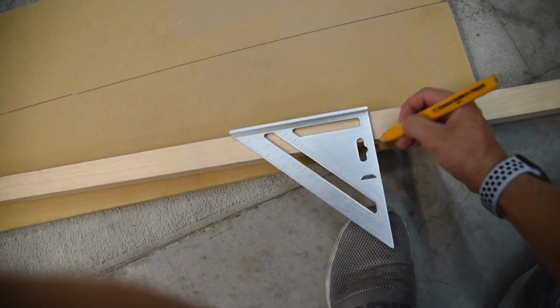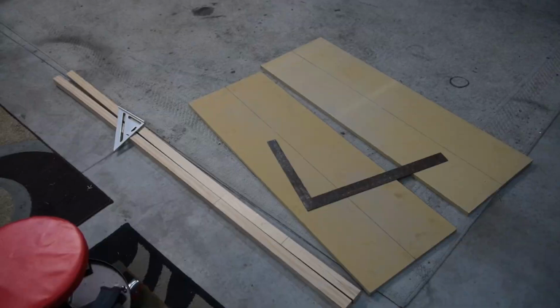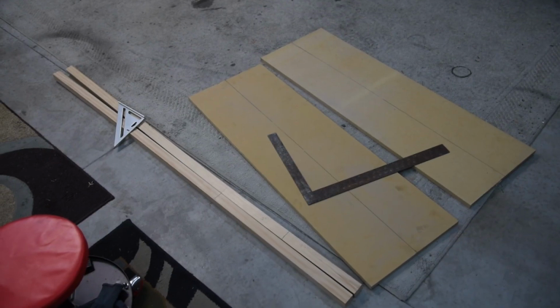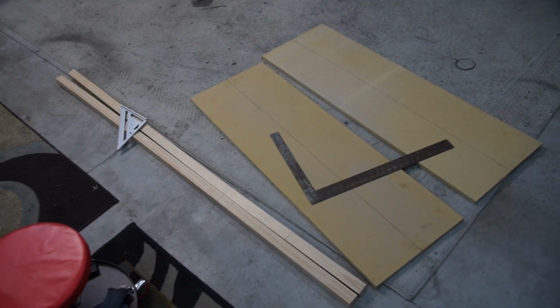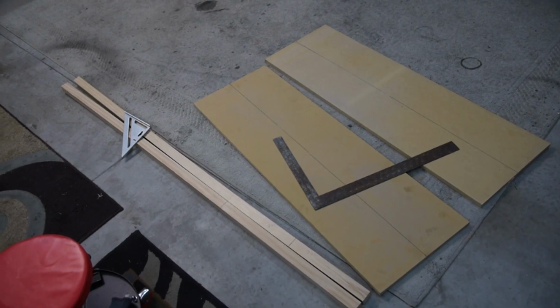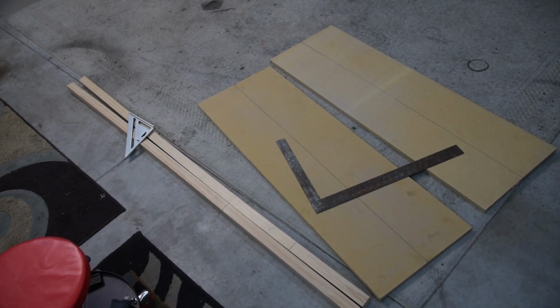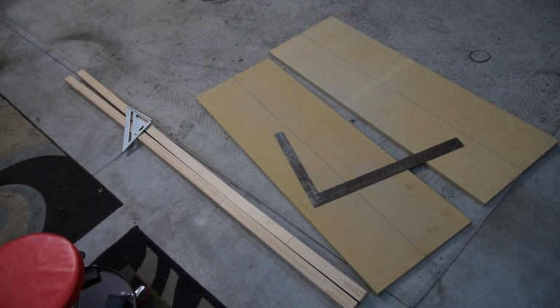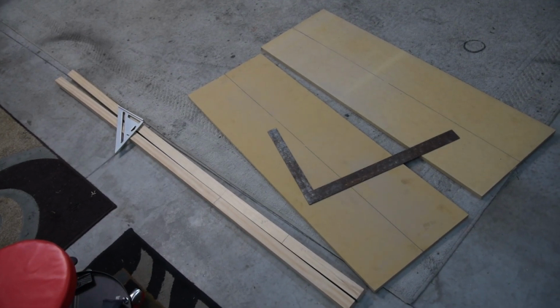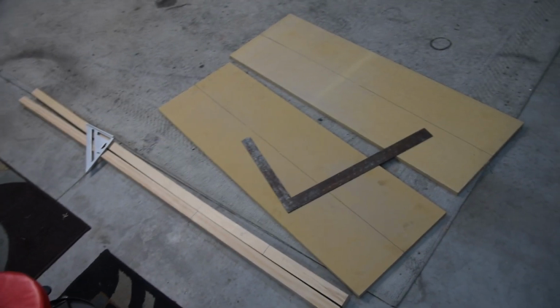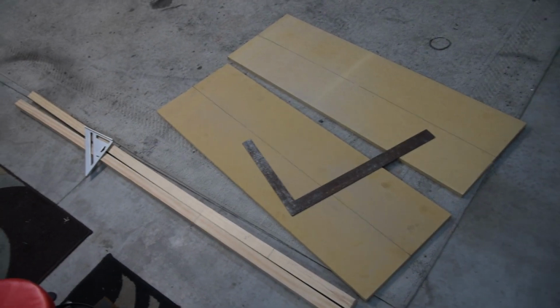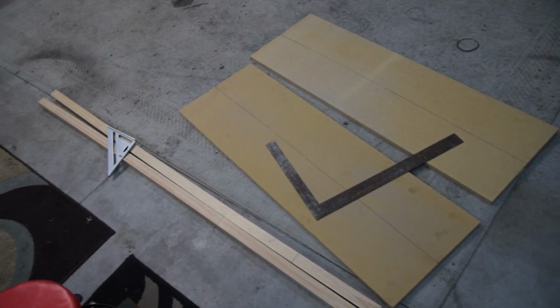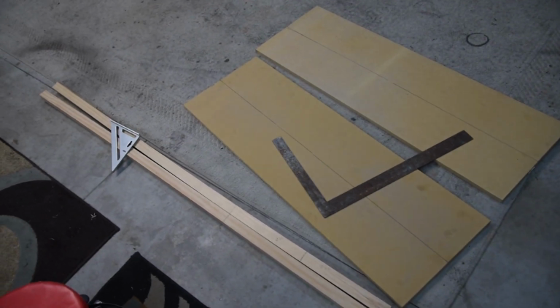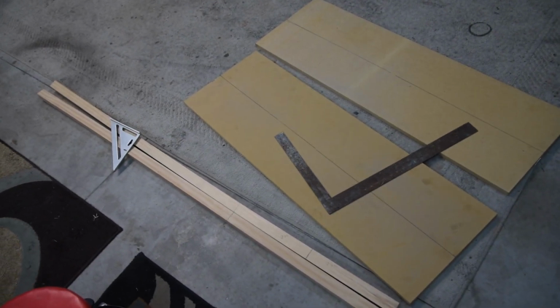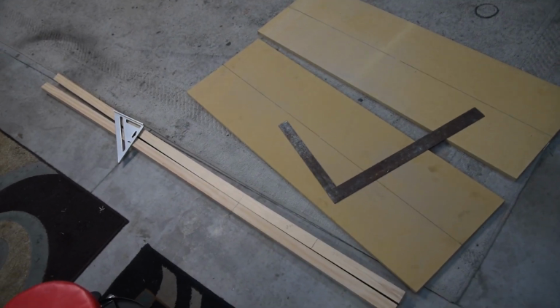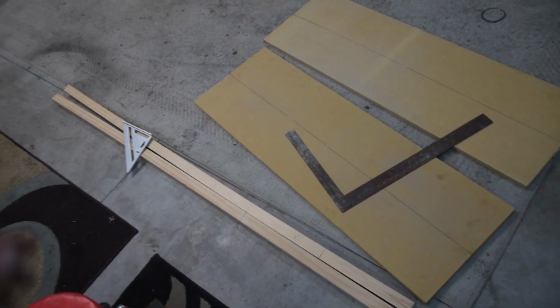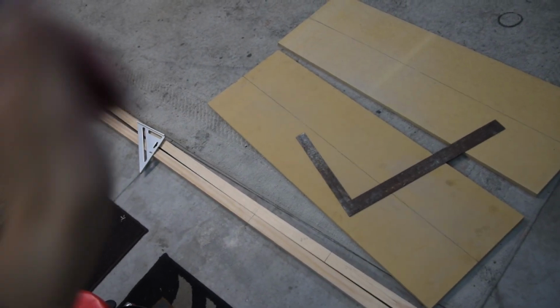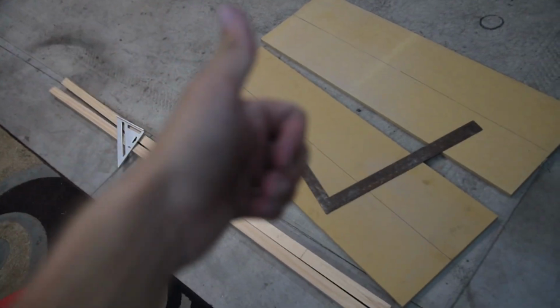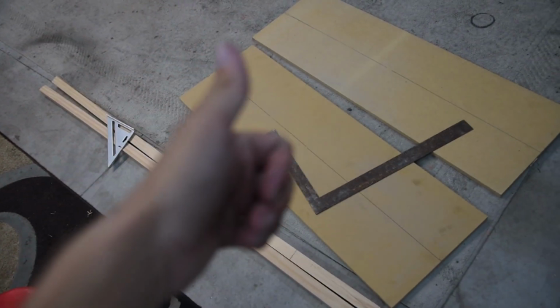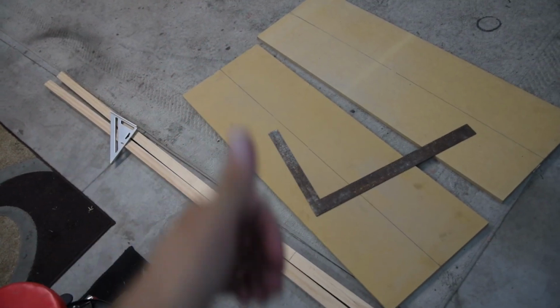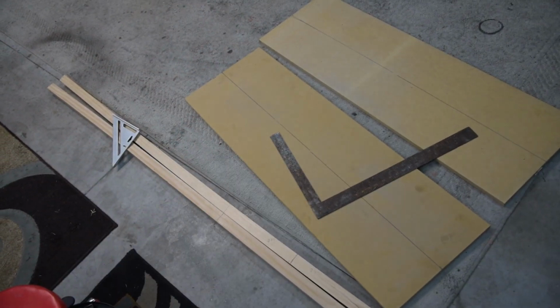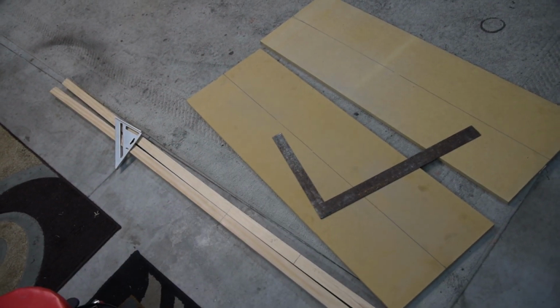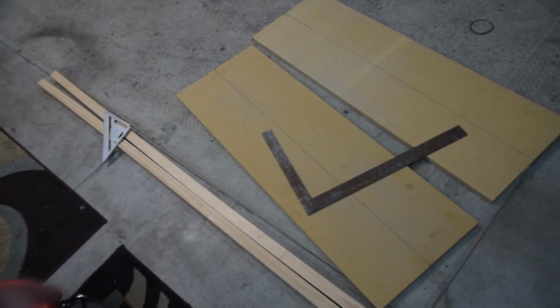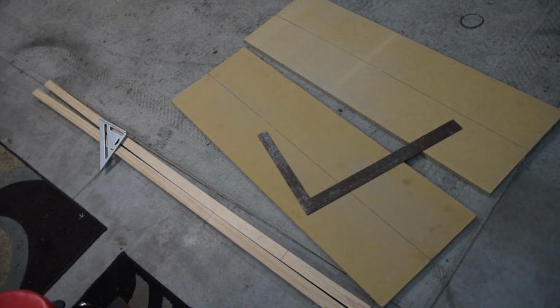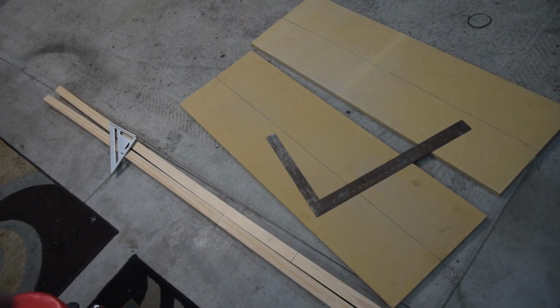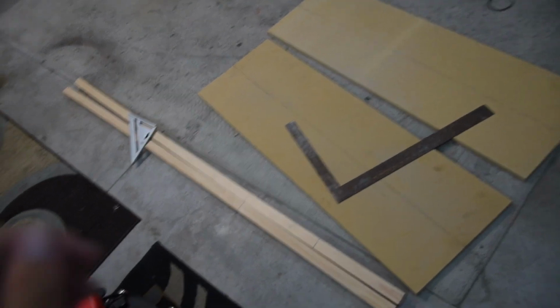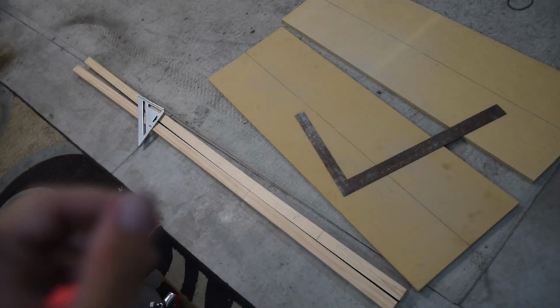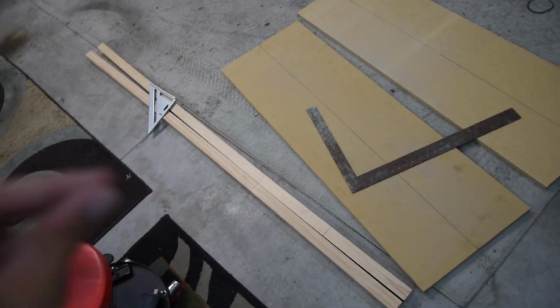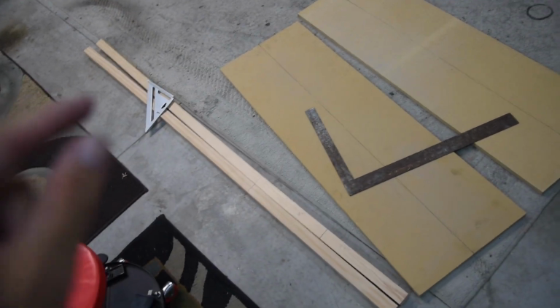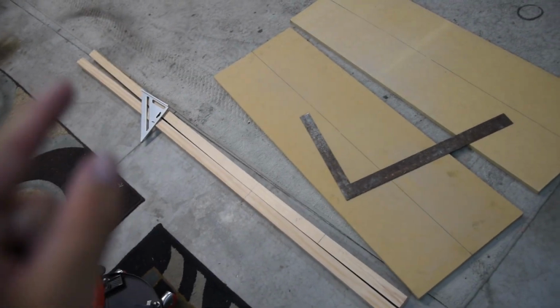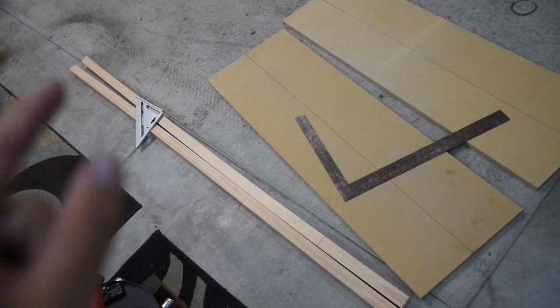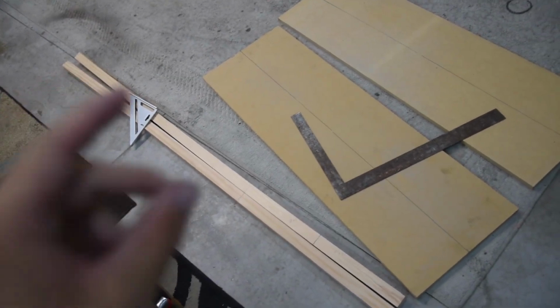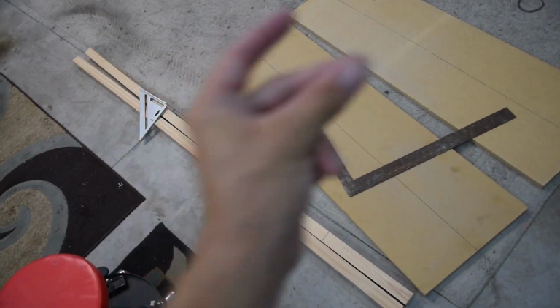All right, we've got all the wood all marked up. I'm gonna go outside and cut this real quick and we'll be right back in just a second.